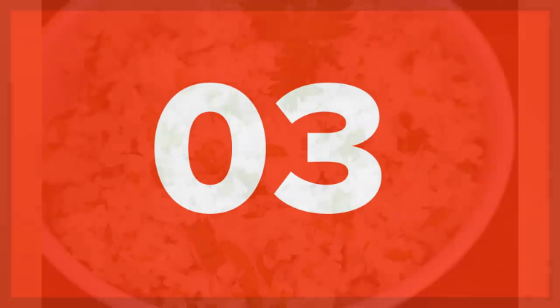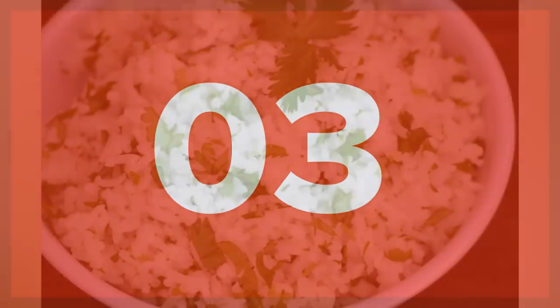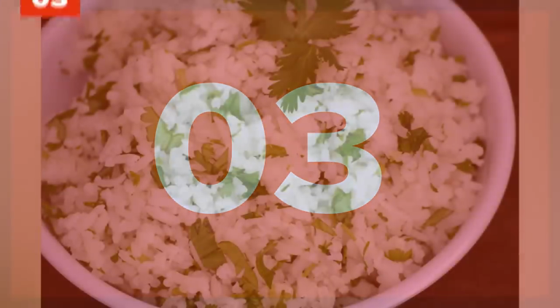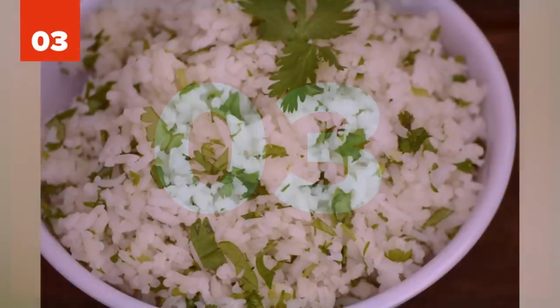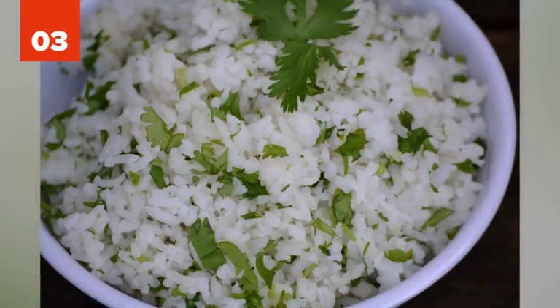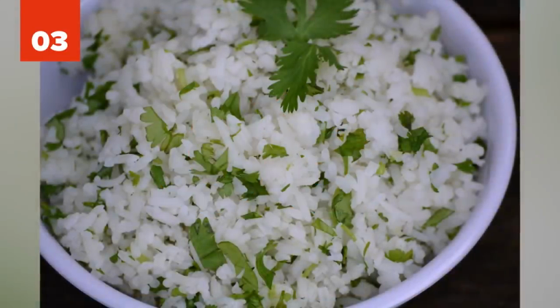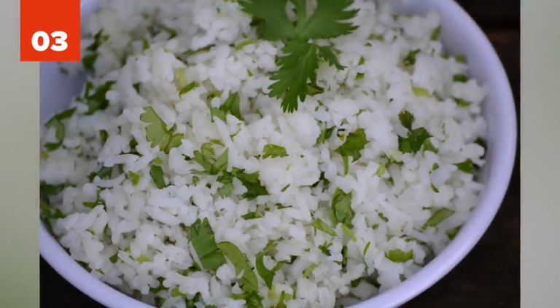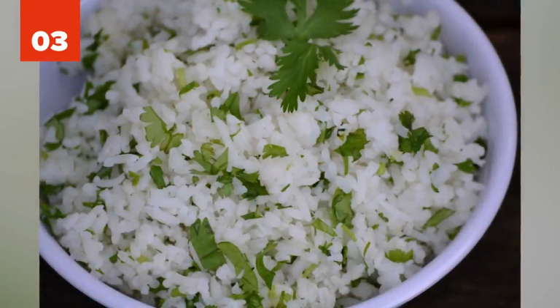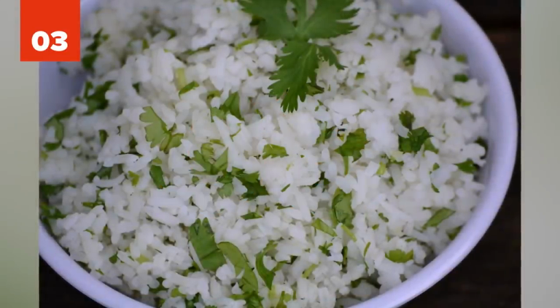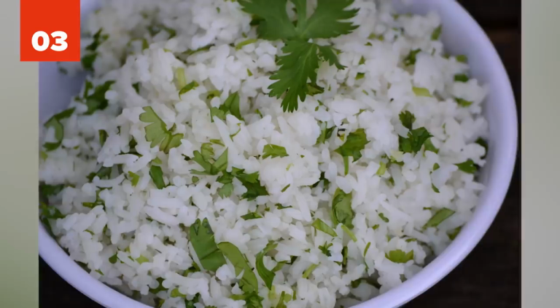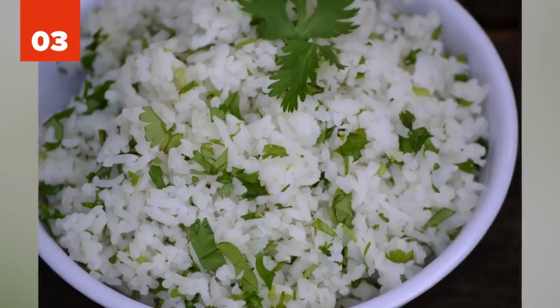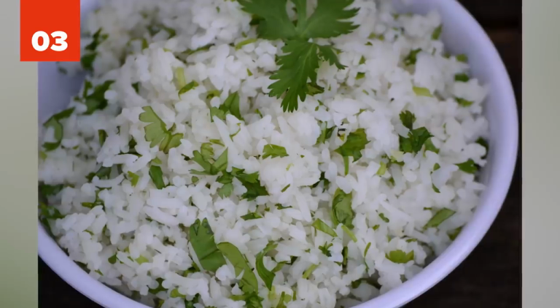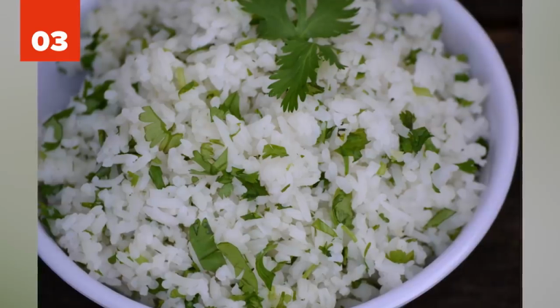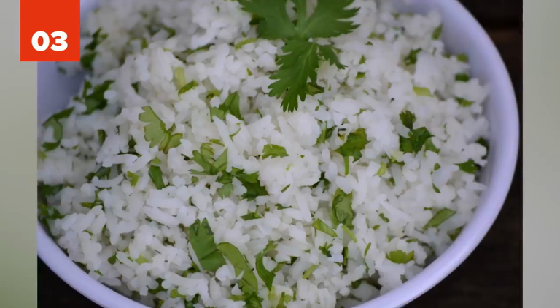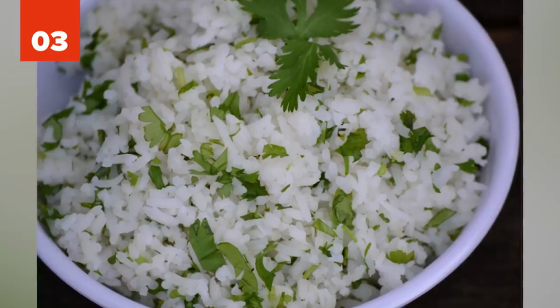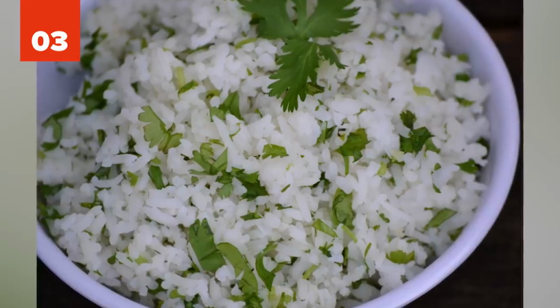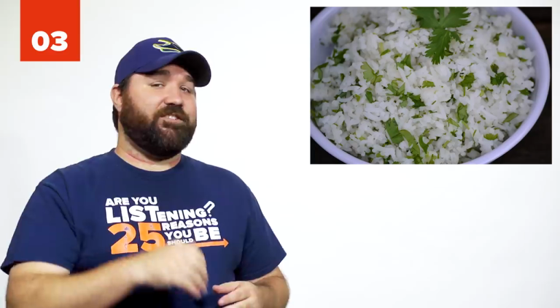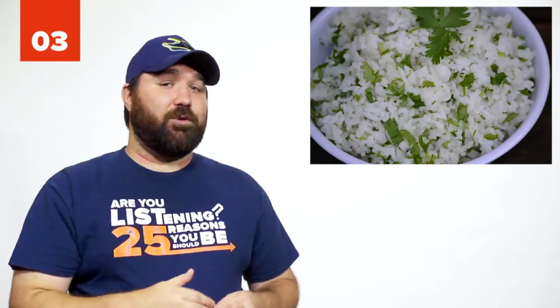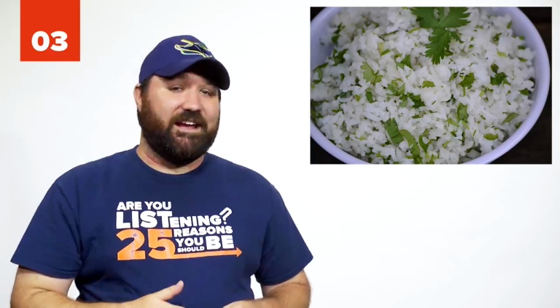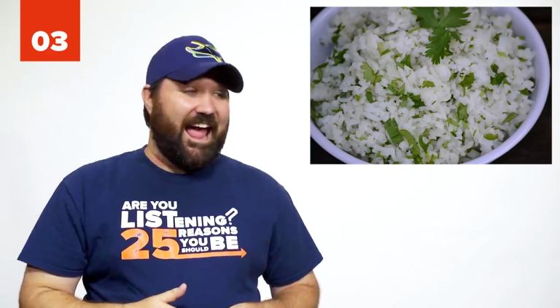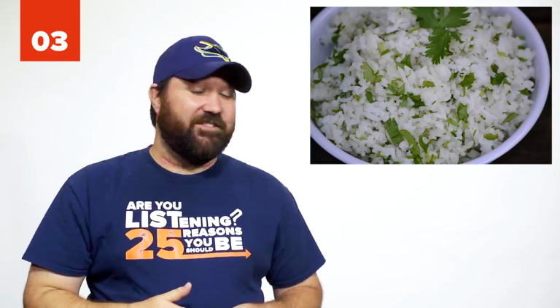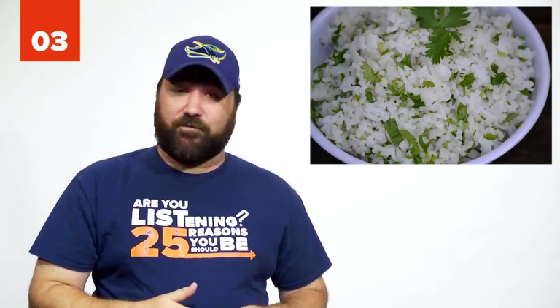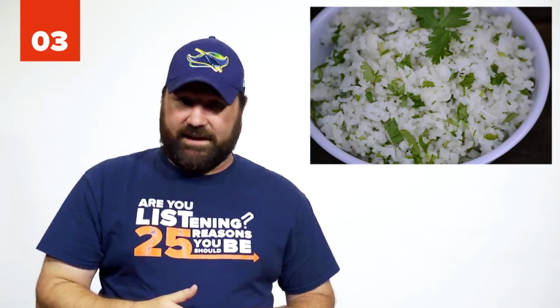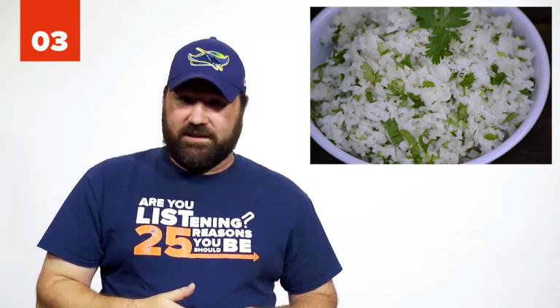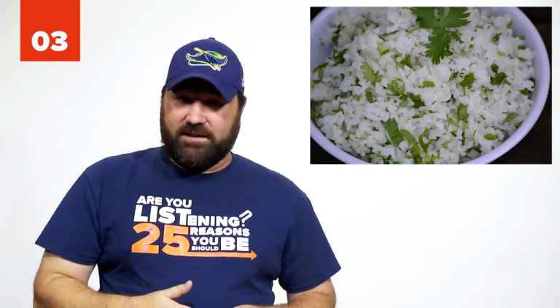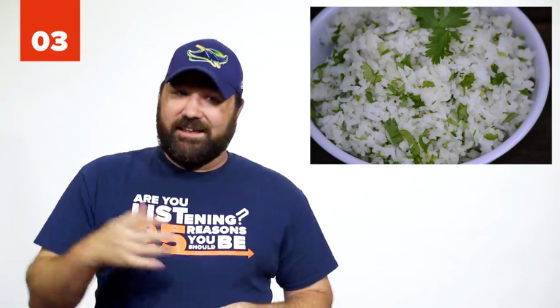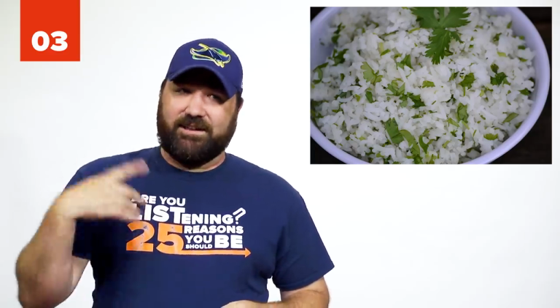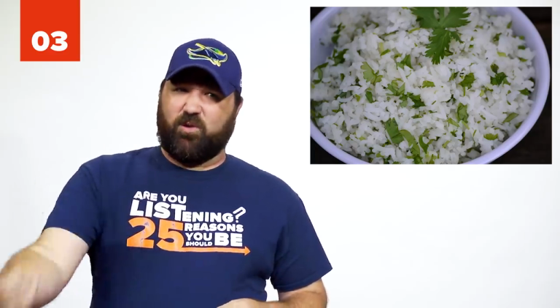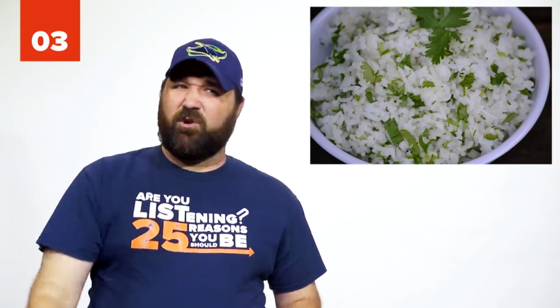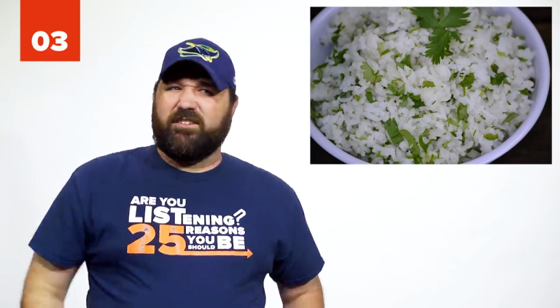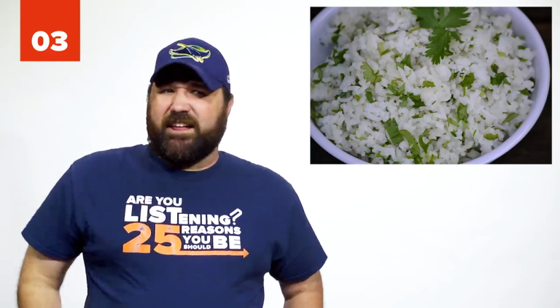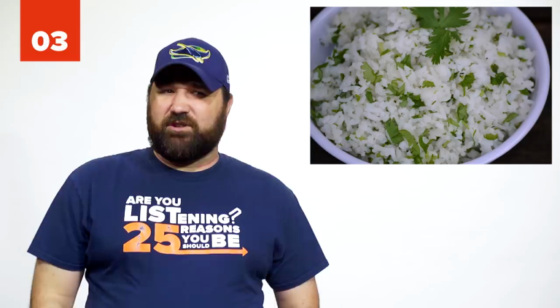Number 3: Free Extra Rice at Chipotle. You can order extra rice at Chipotle and it's free. Guacamole is still extra.